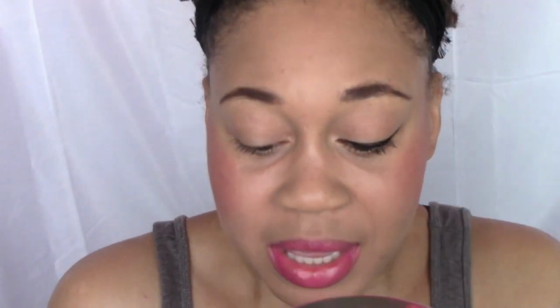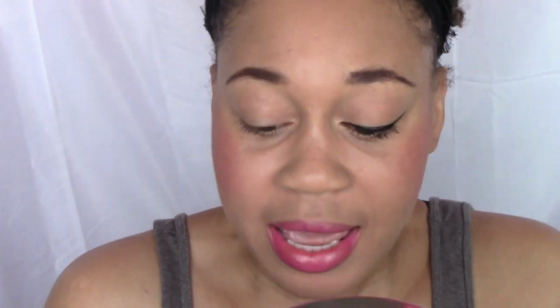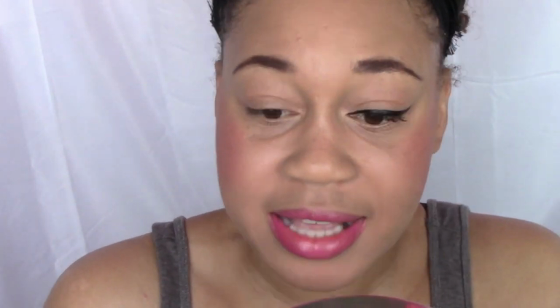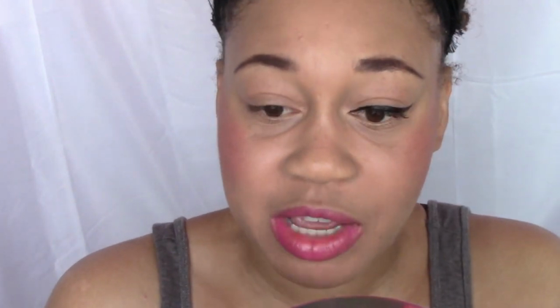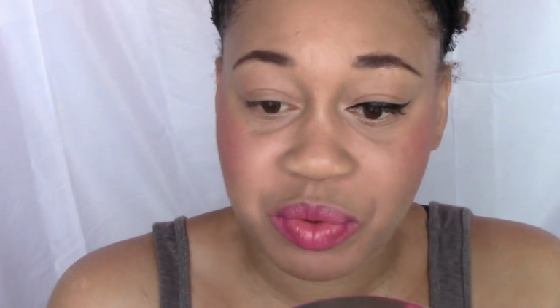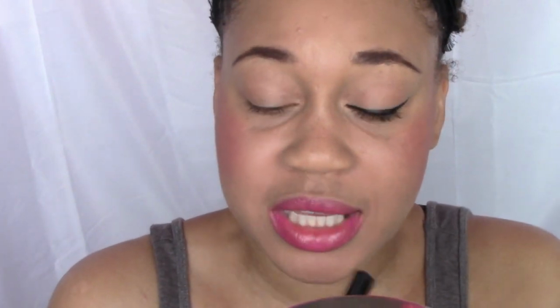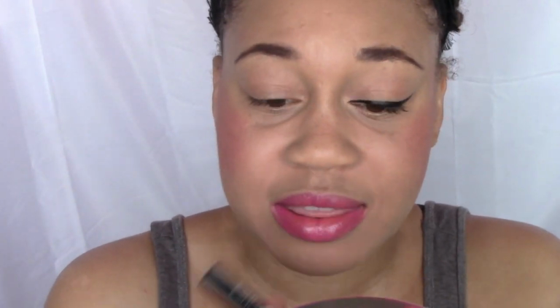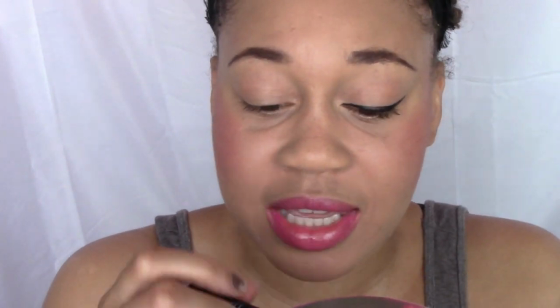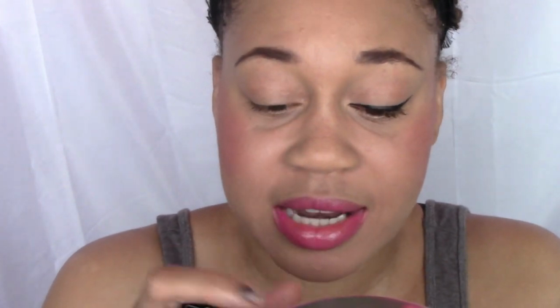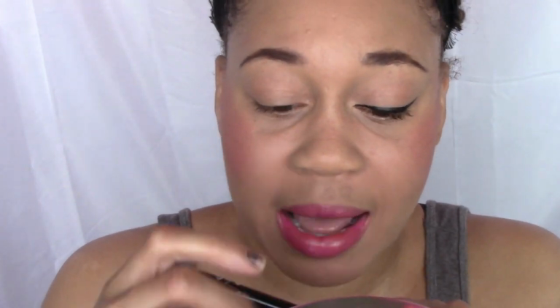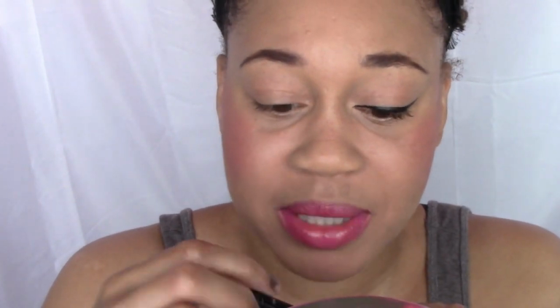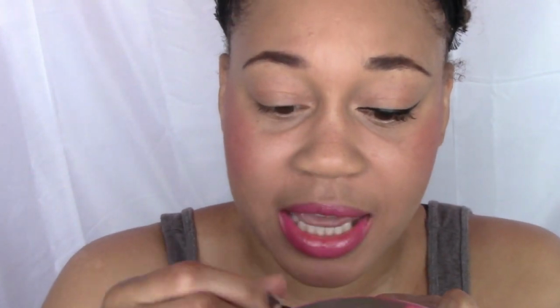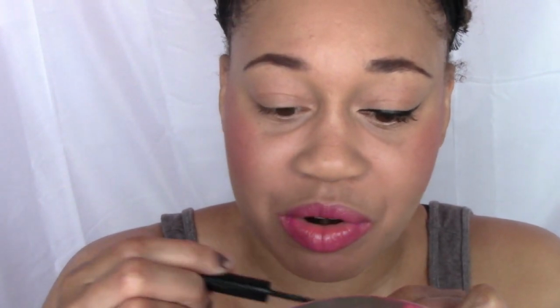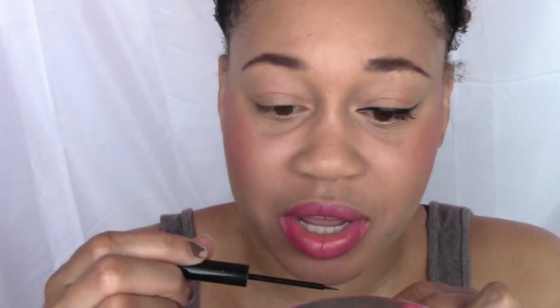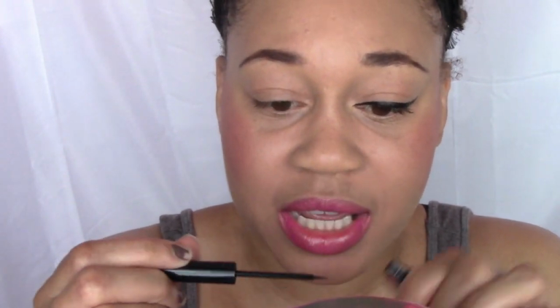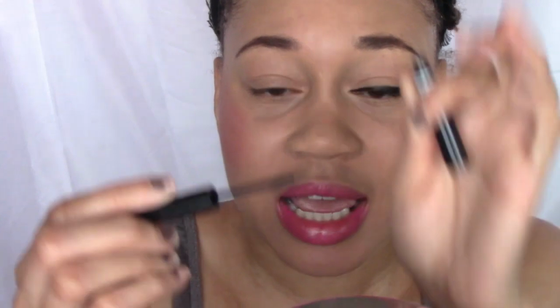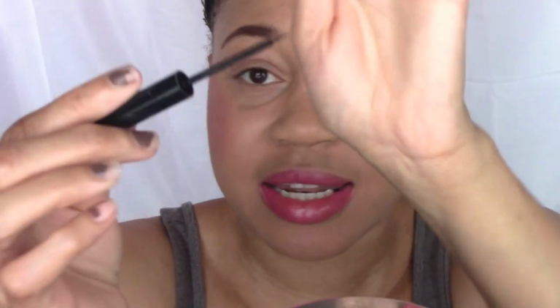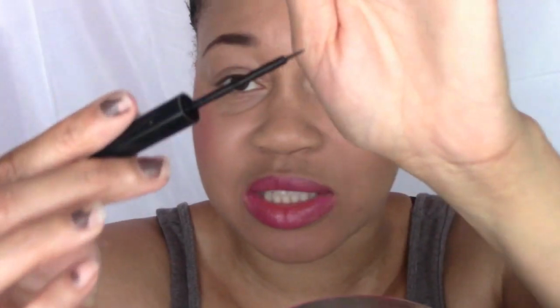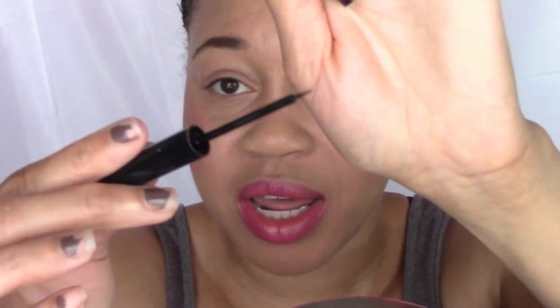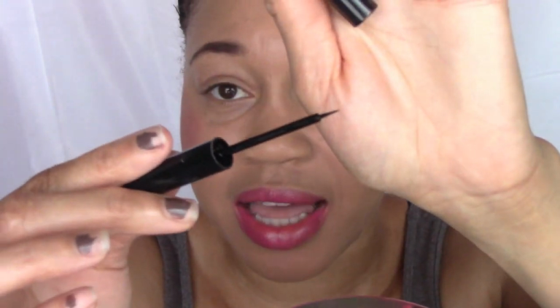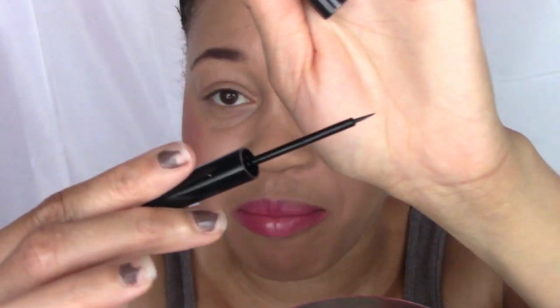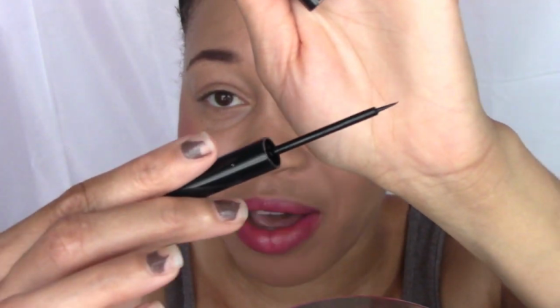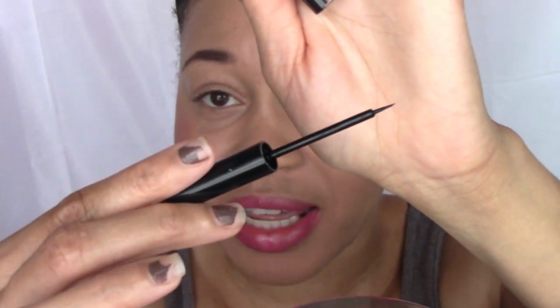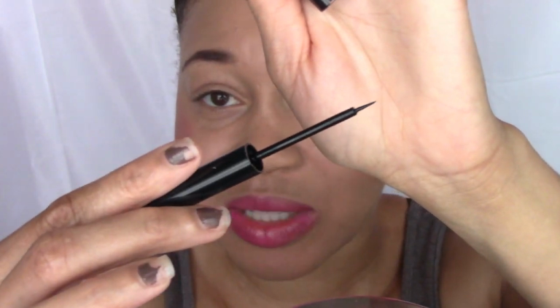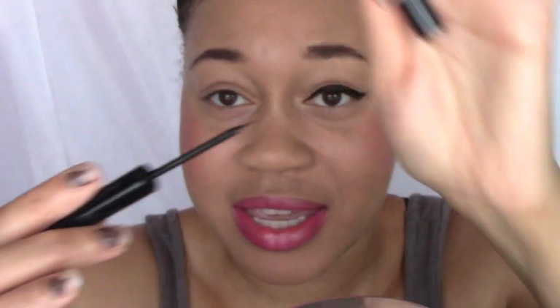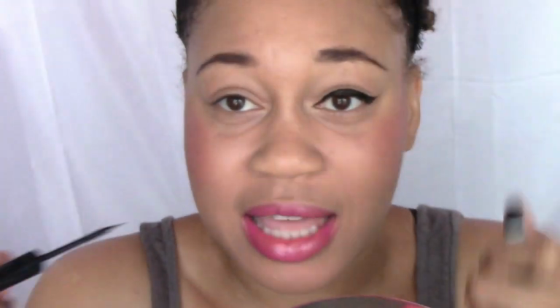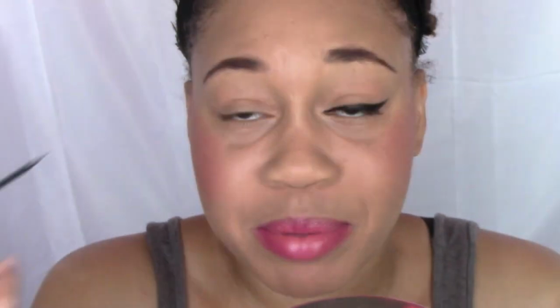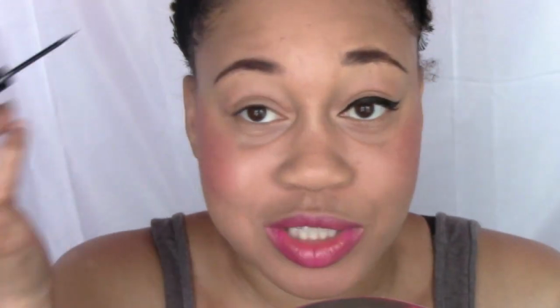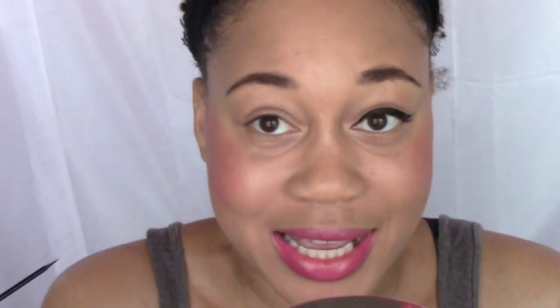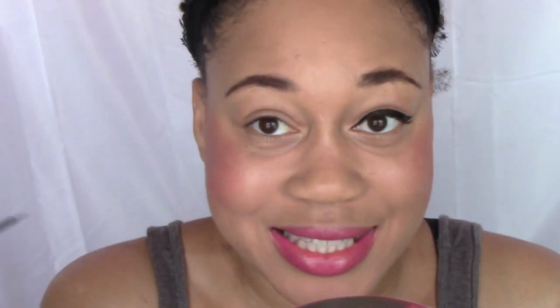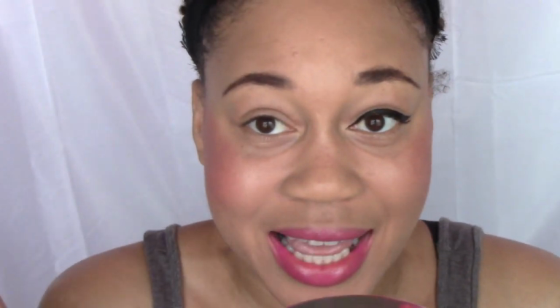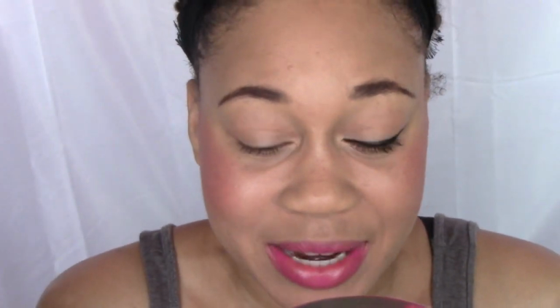It has a really thin applicator on it and that's what I like about it so I can get that precise line.